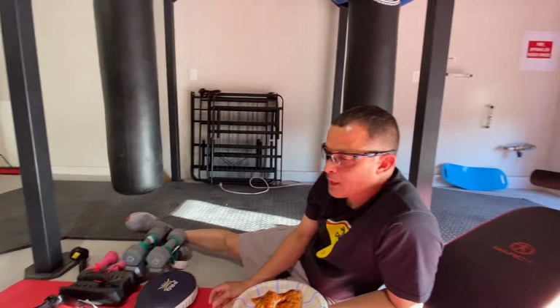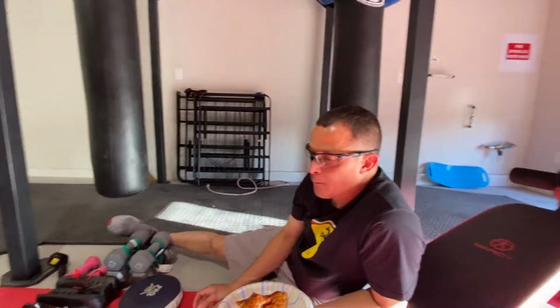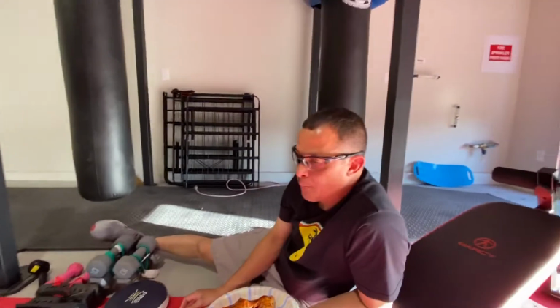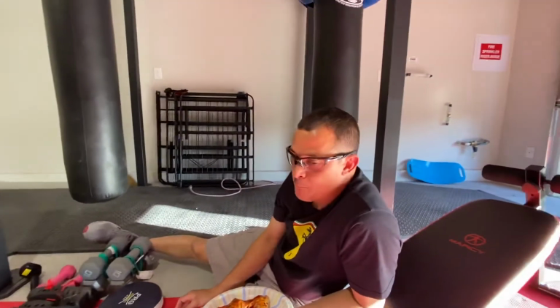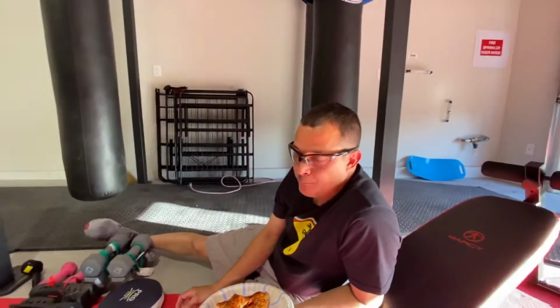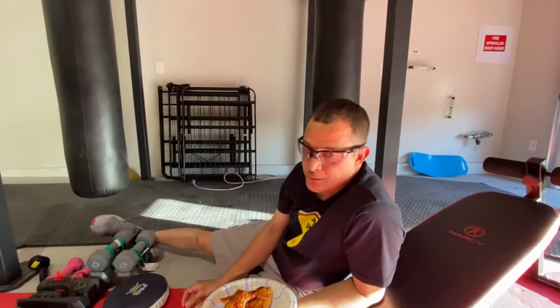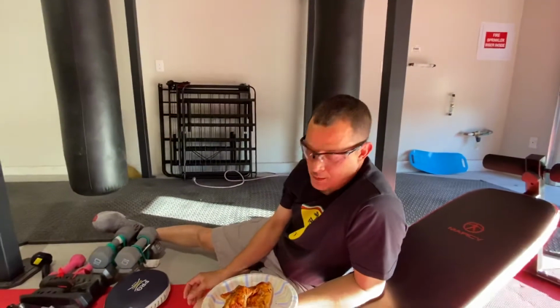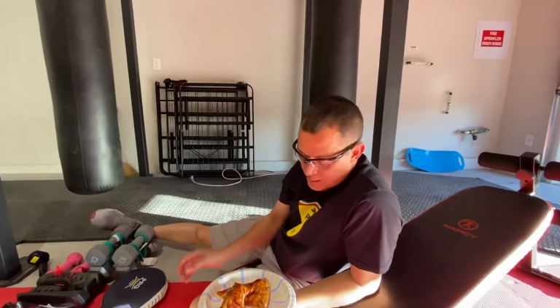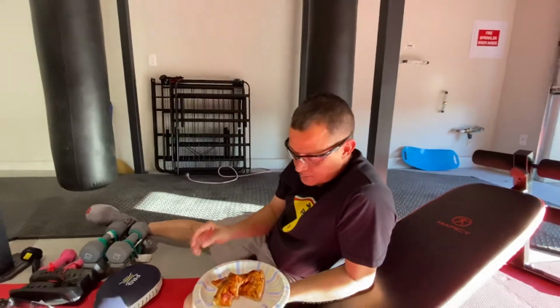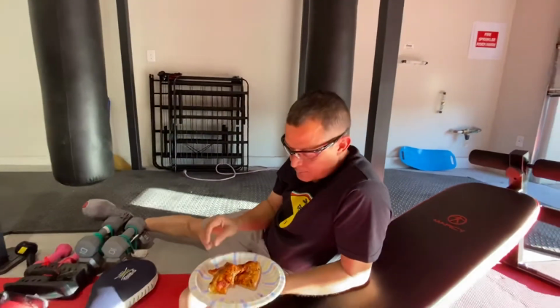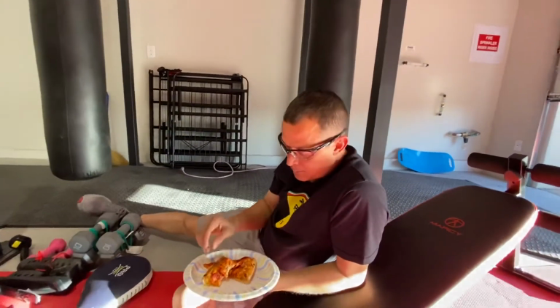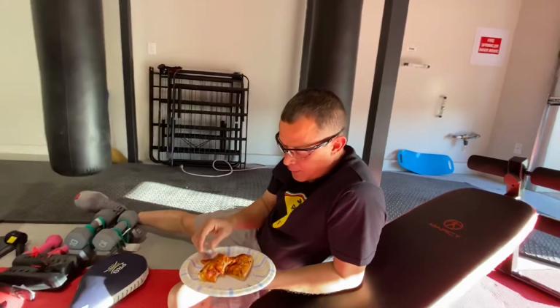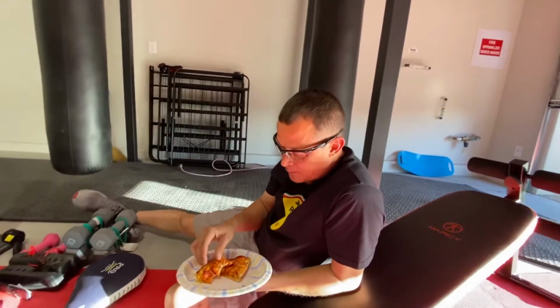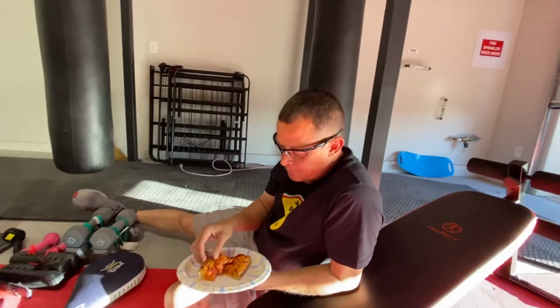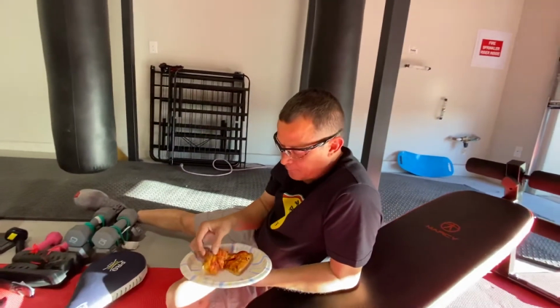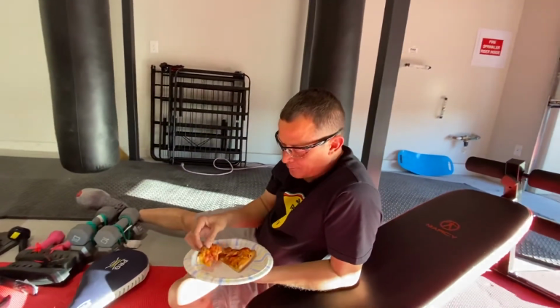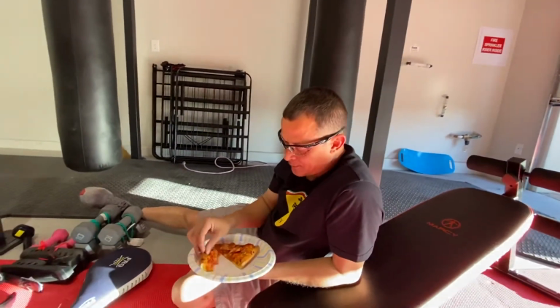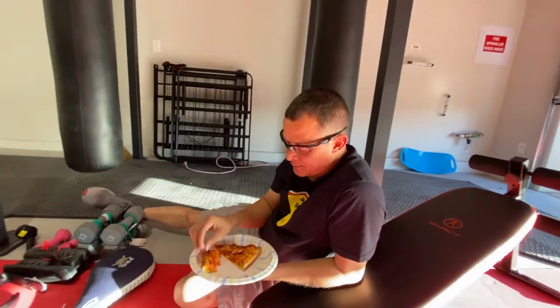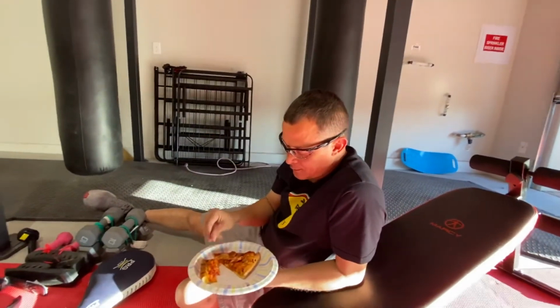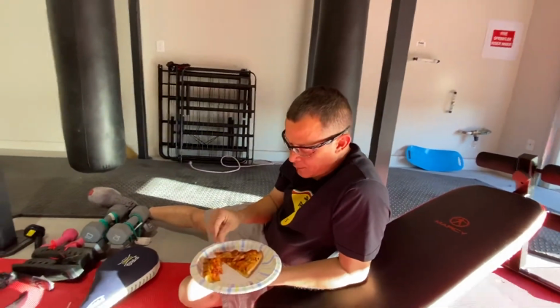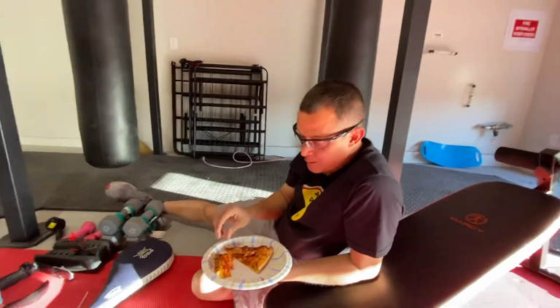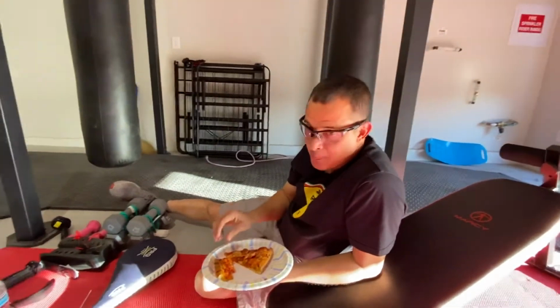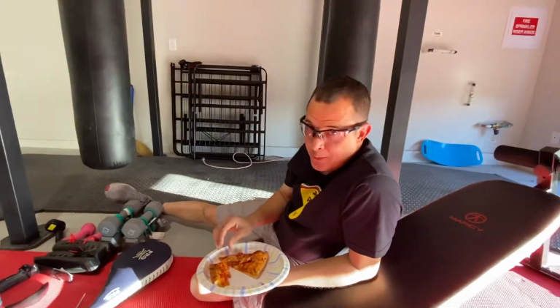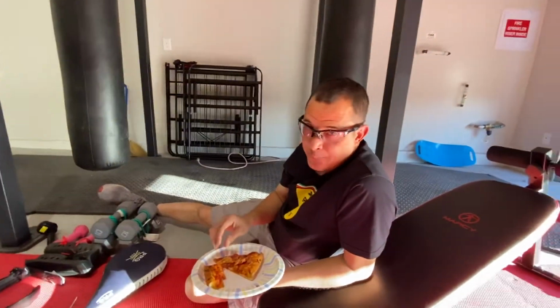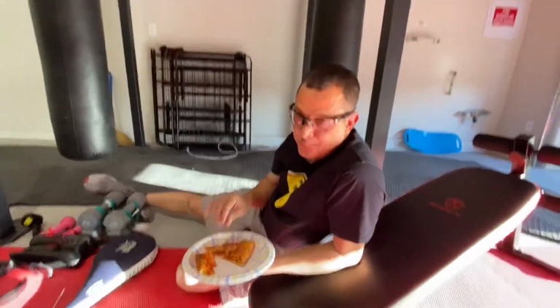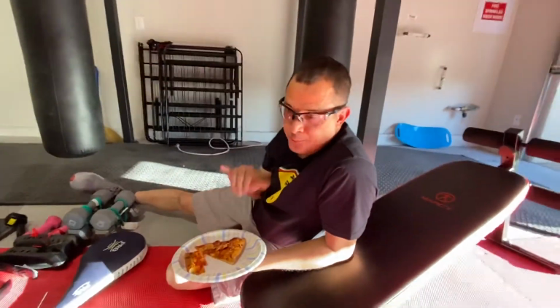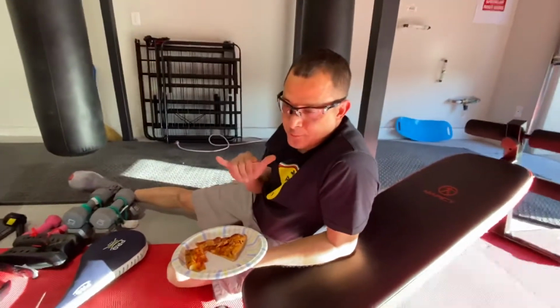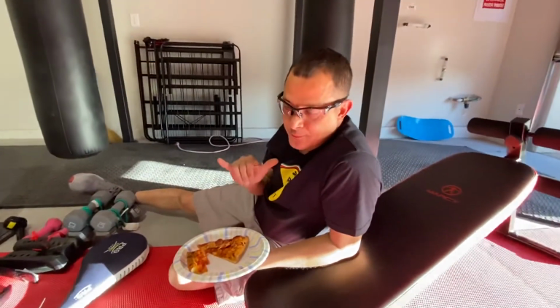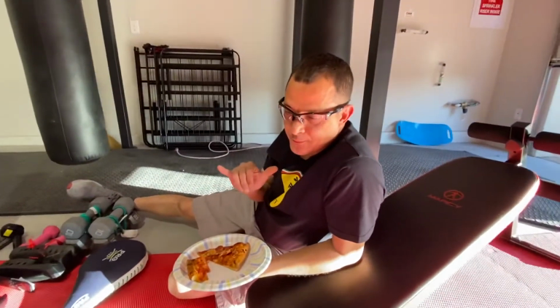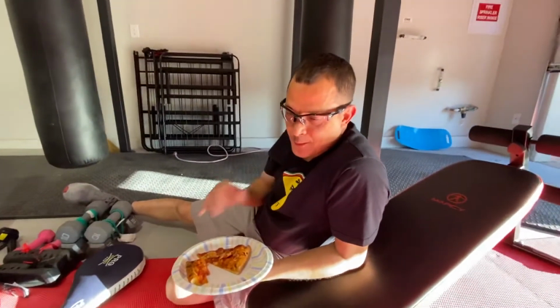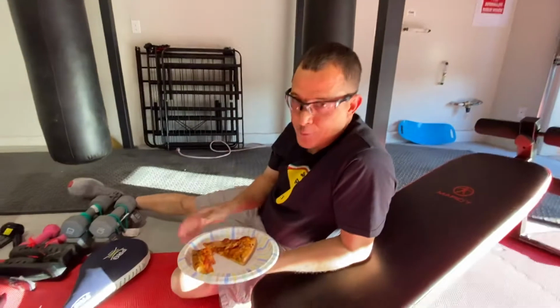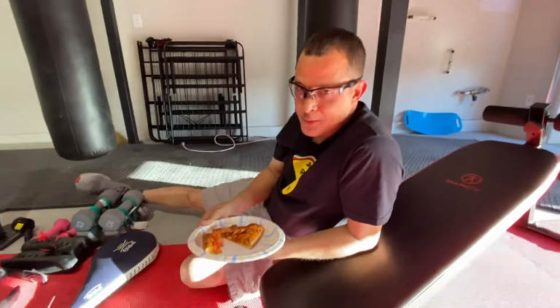This is Greg, he's part of the Las Vegas EUC group. Hey Greg, what's up?